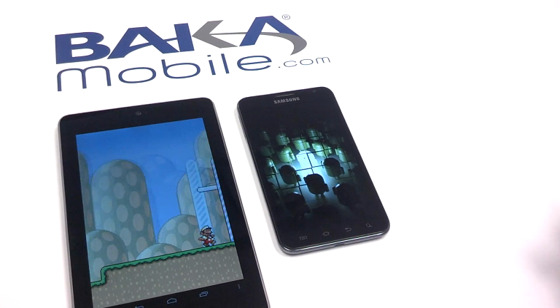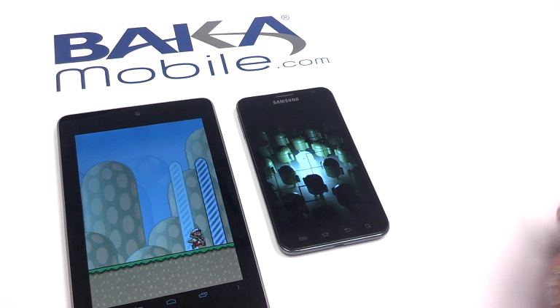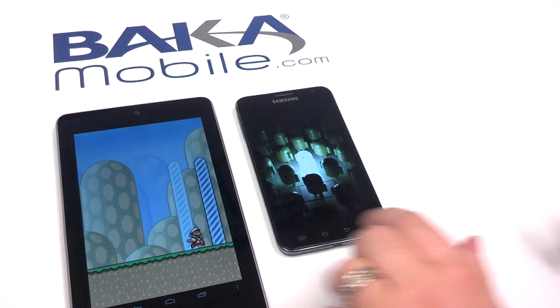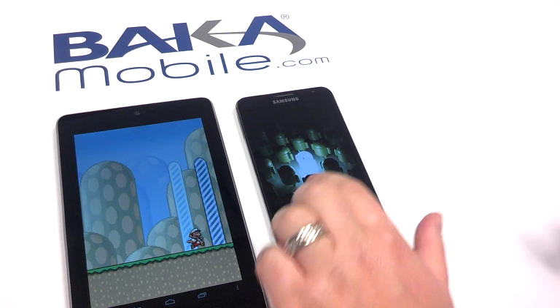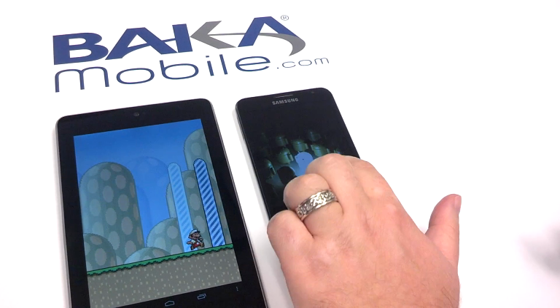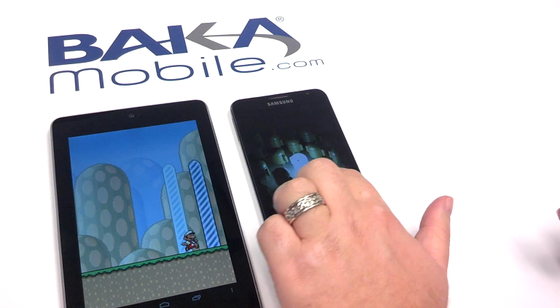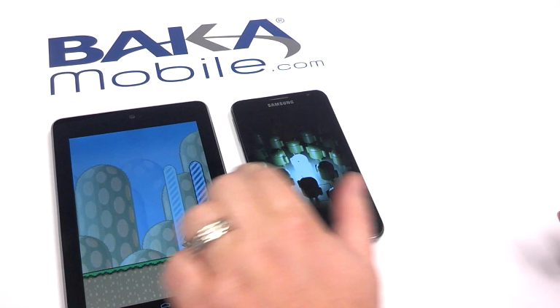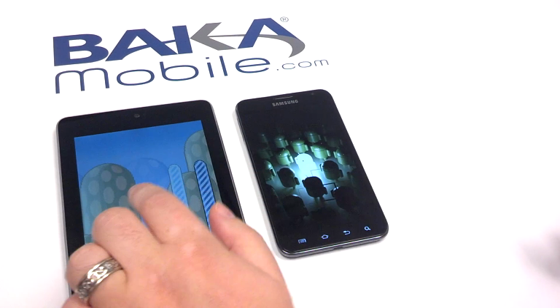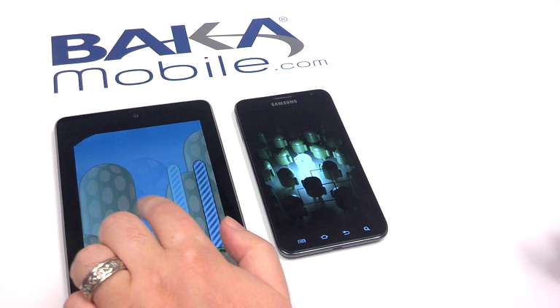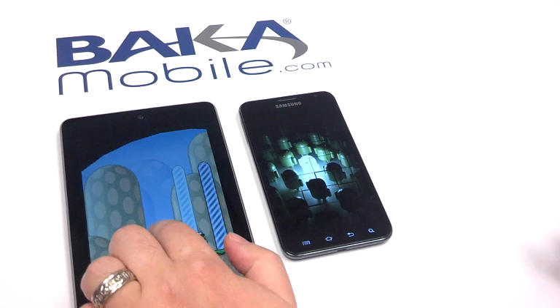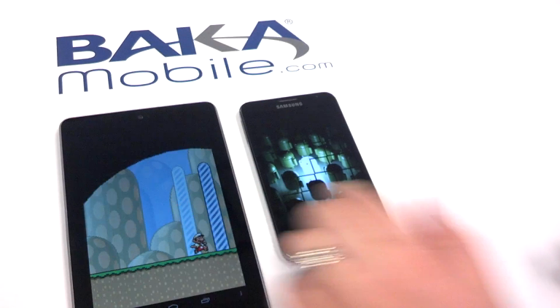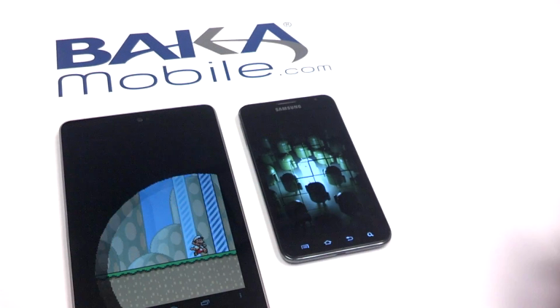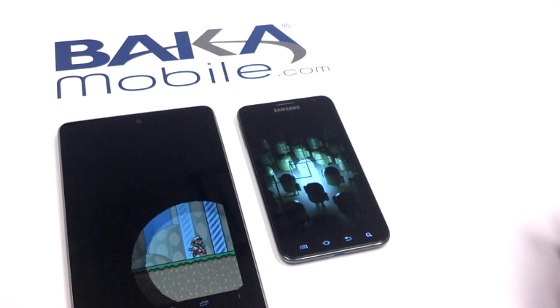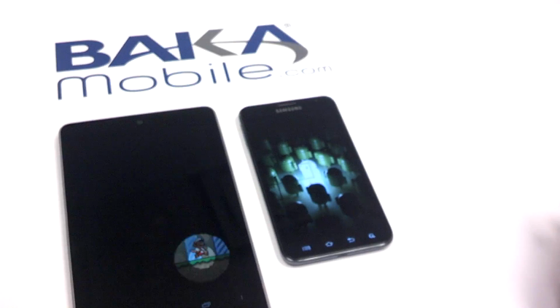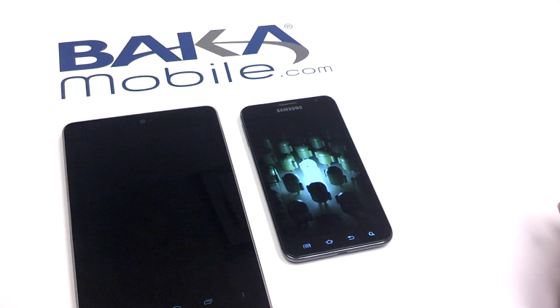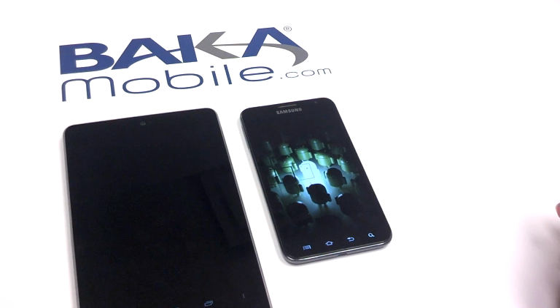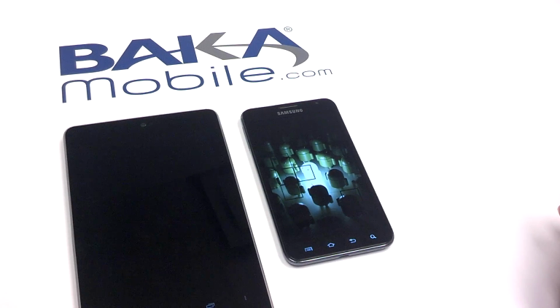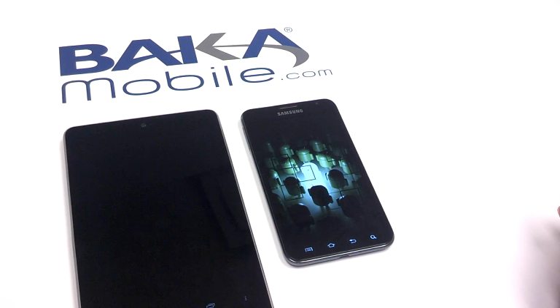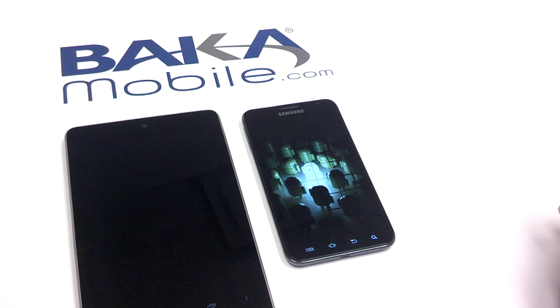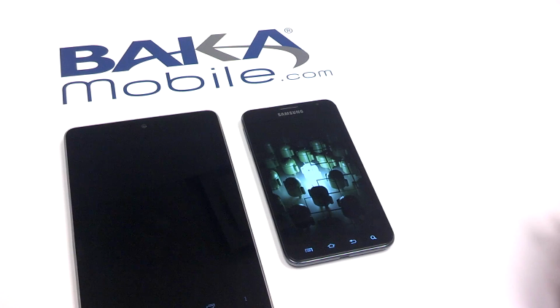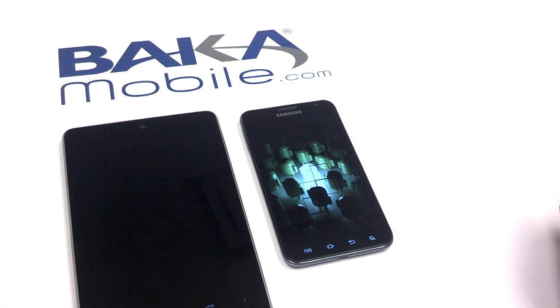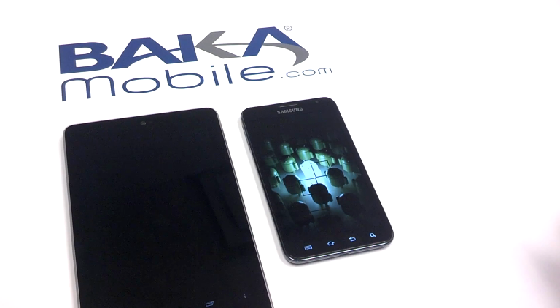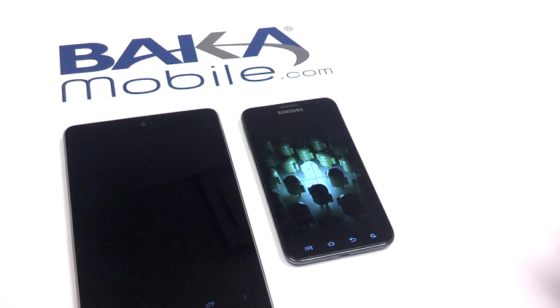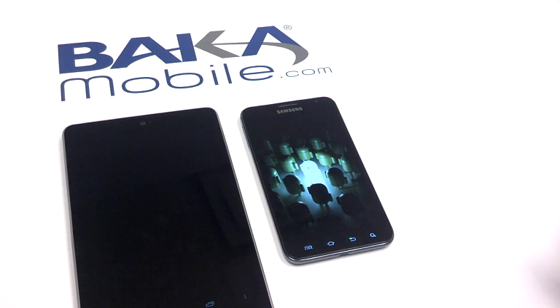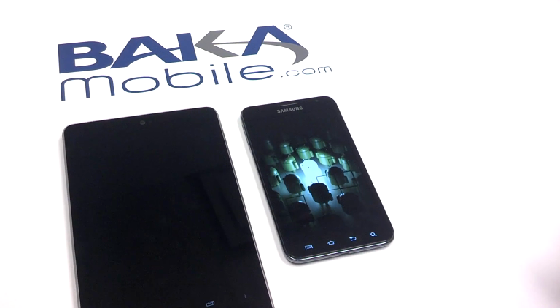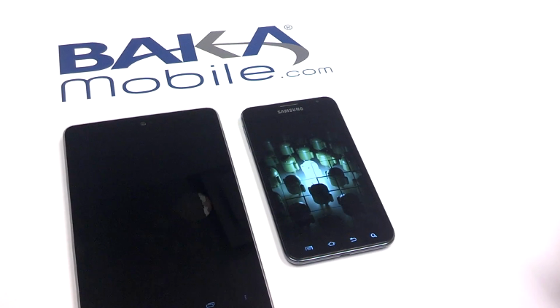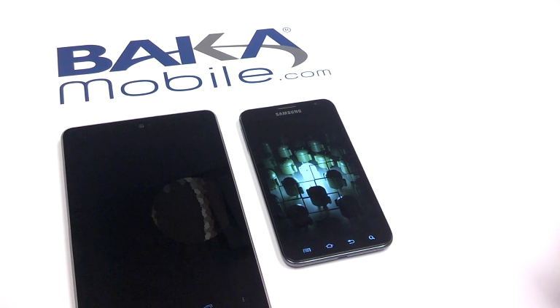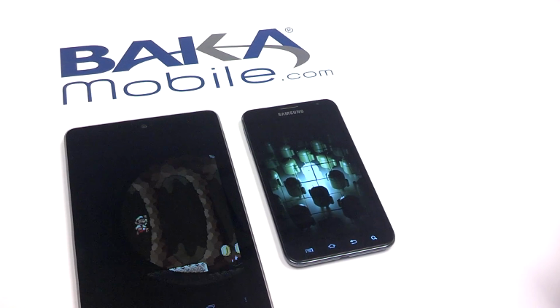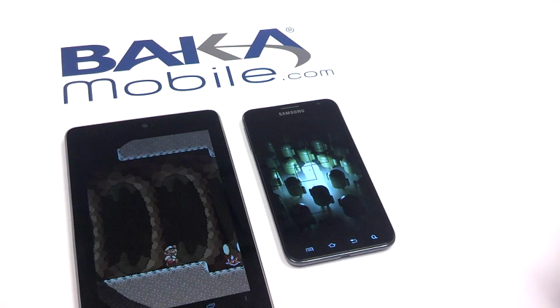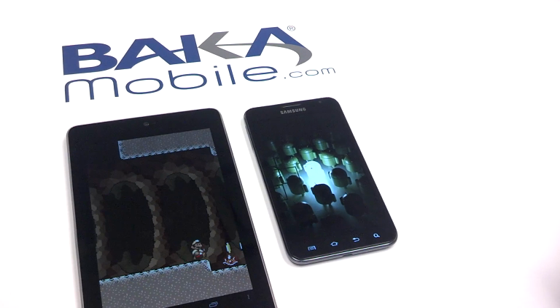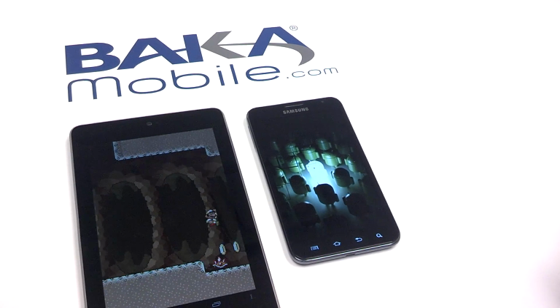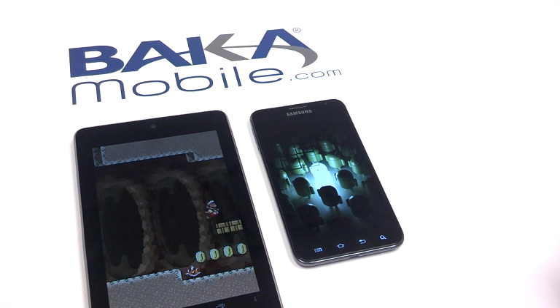For this demonstration, we're going to be using a Bell Samsung Galaxy Note and a Google Asus 7 16-gig tablet.